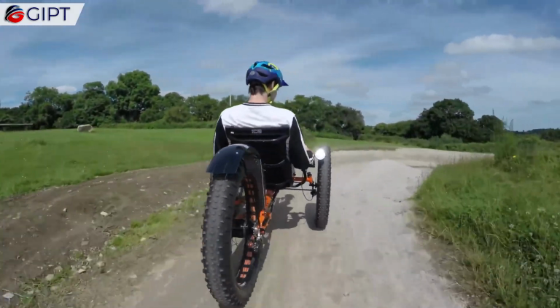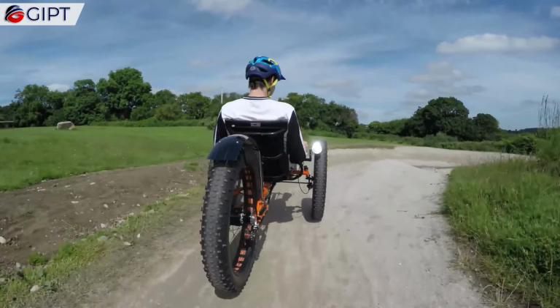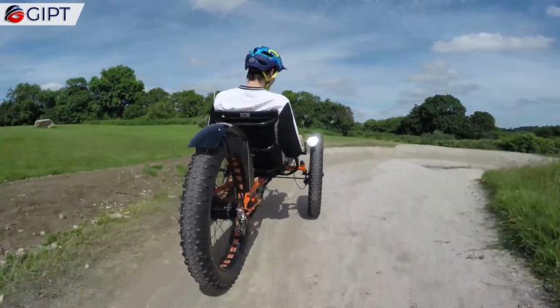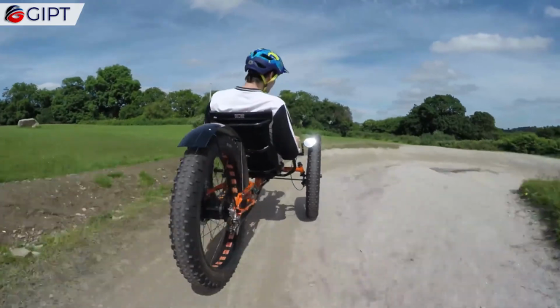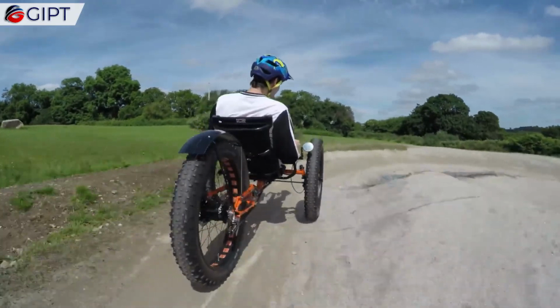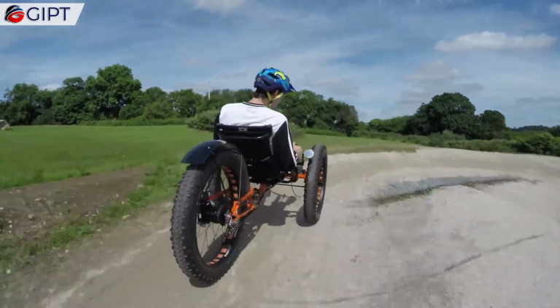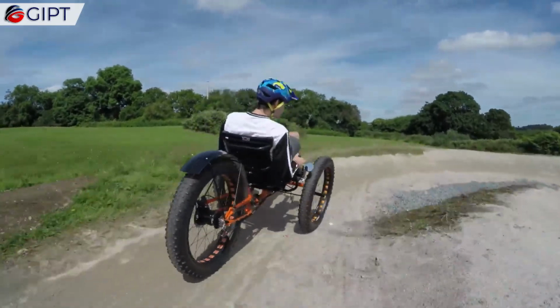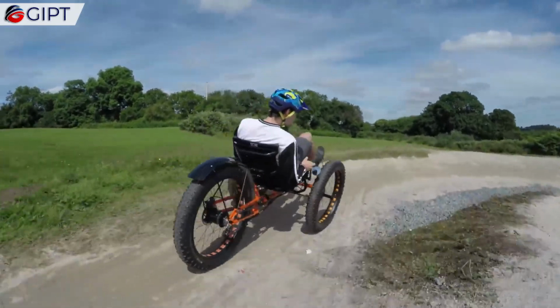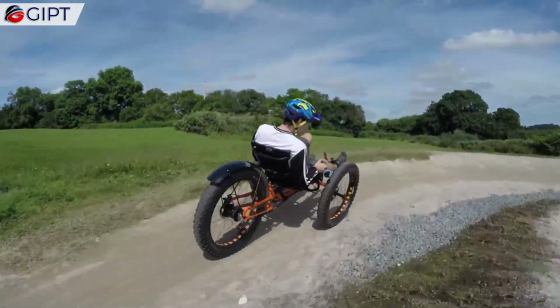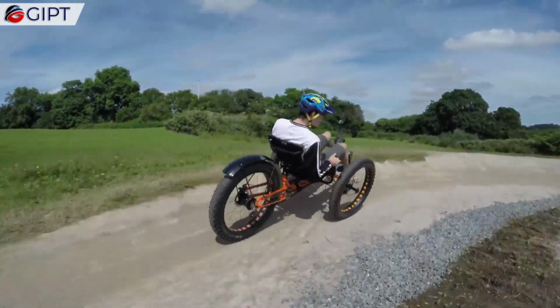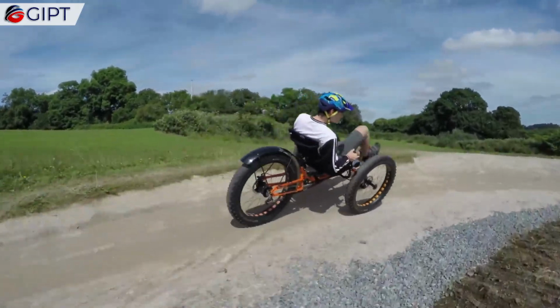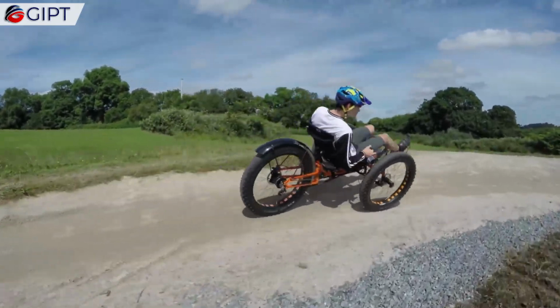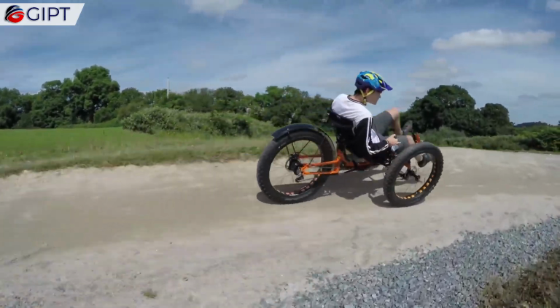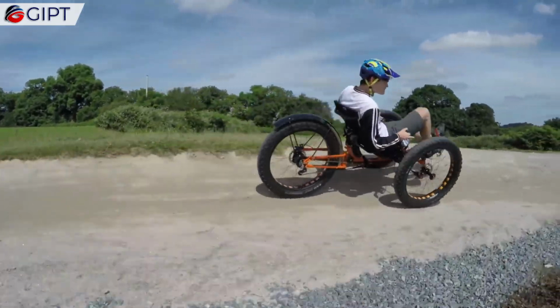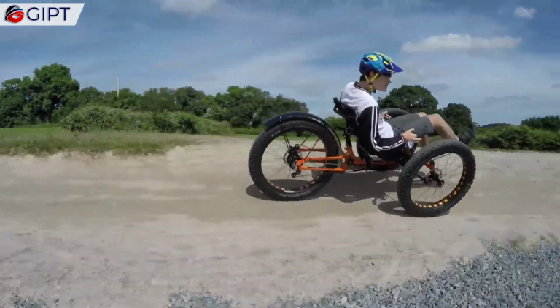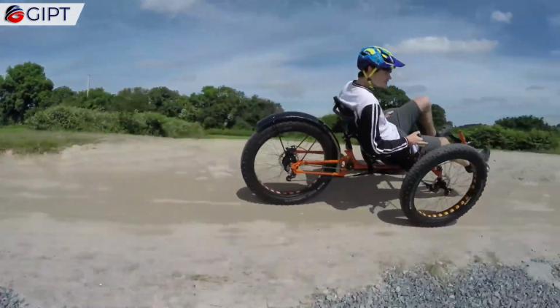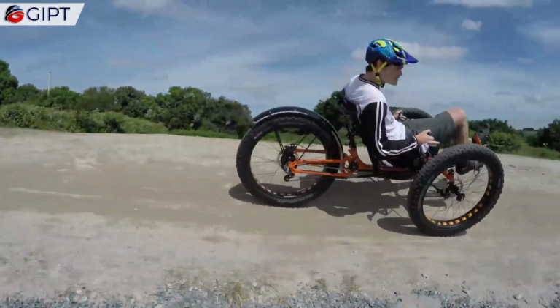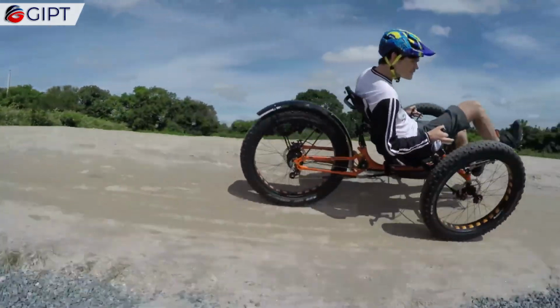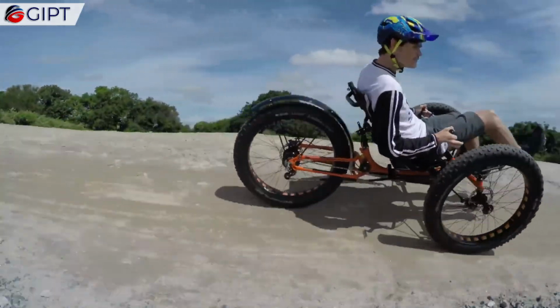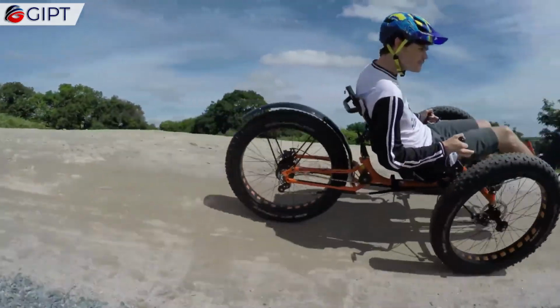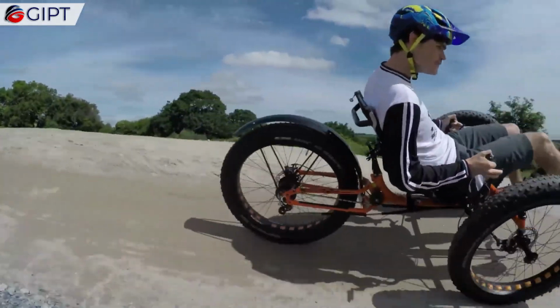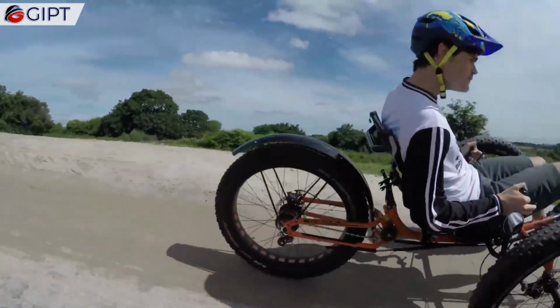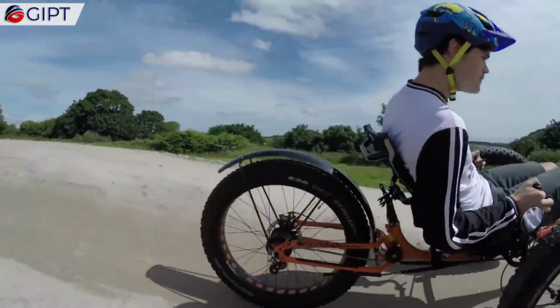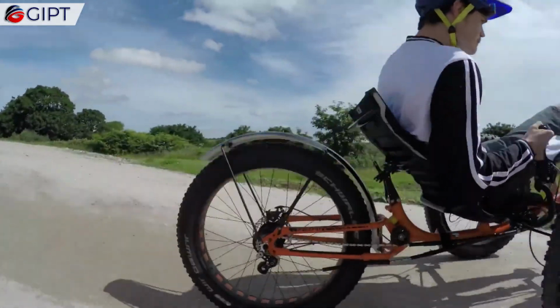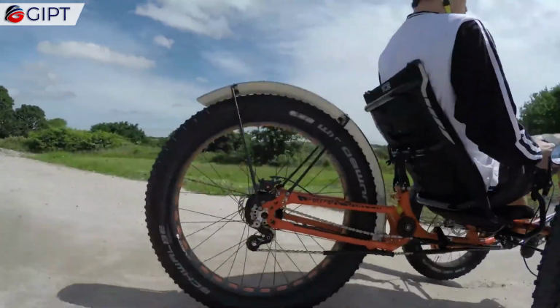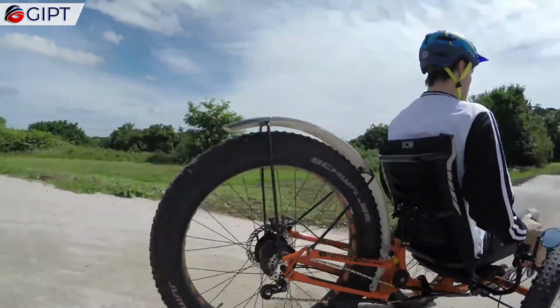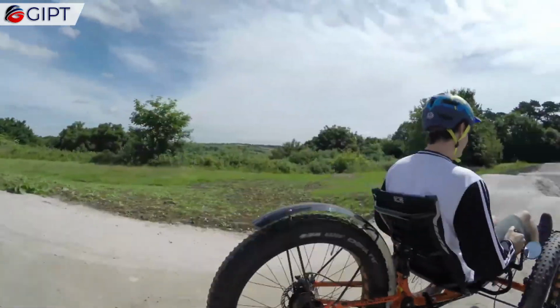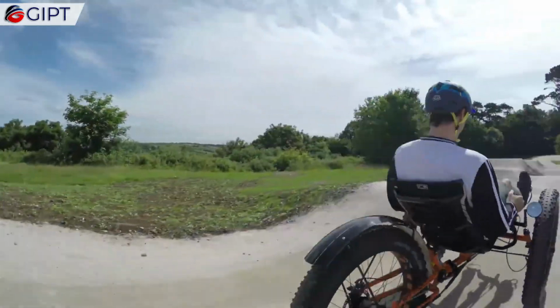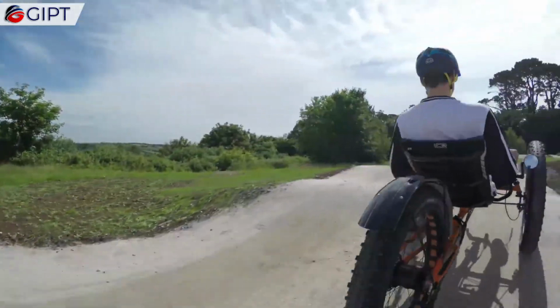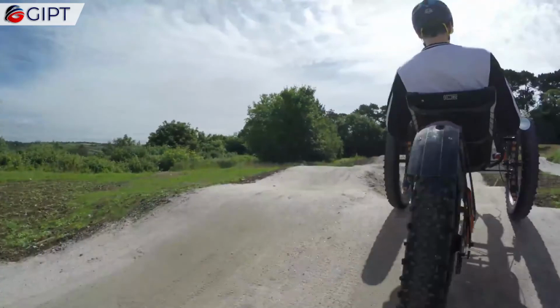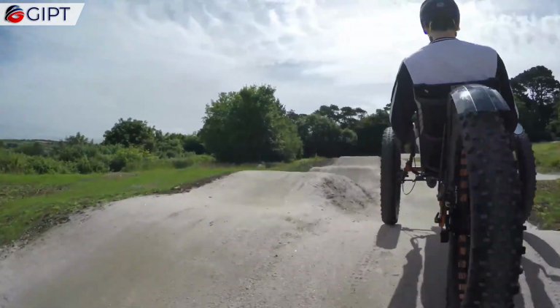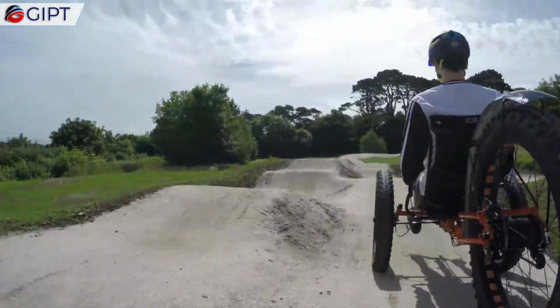Its large volume, low-pressure tires offer float and traction when navigating soft terrain and bumpy trails.